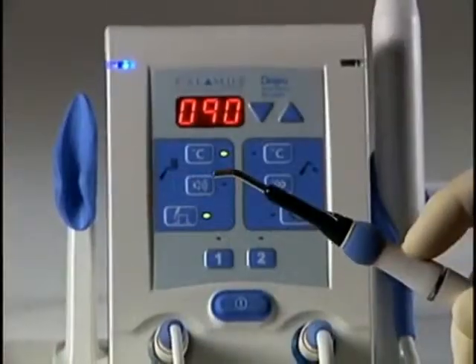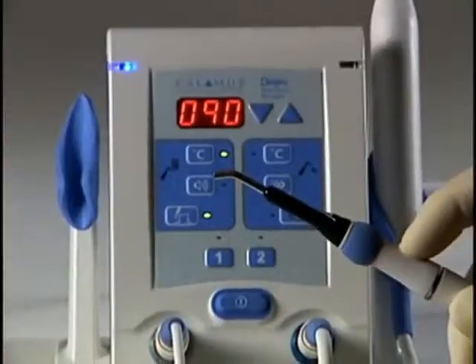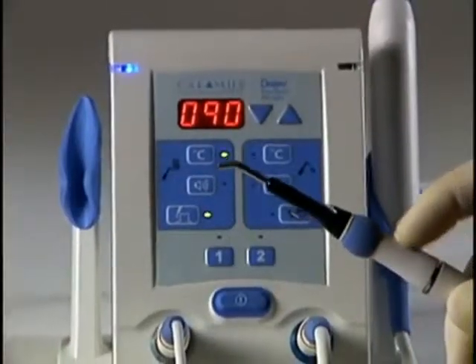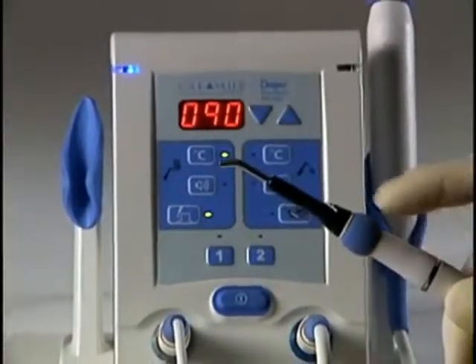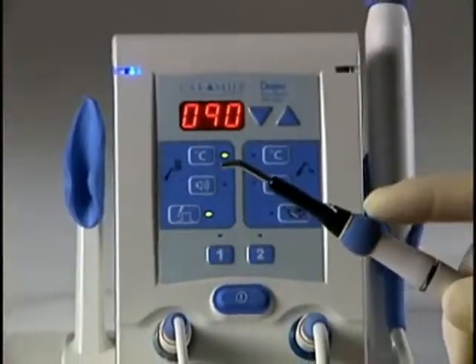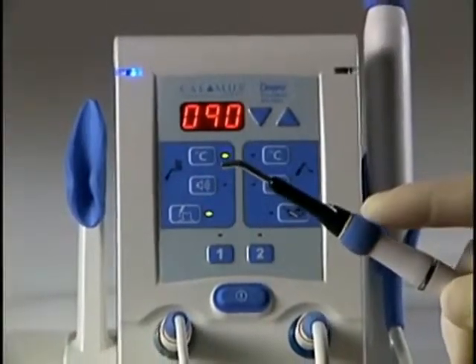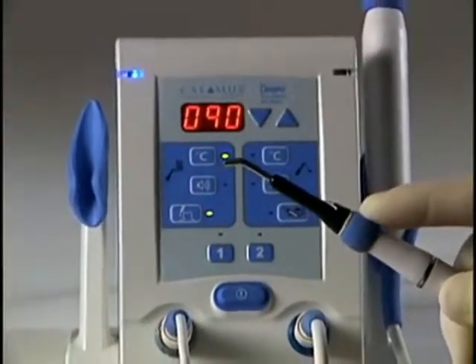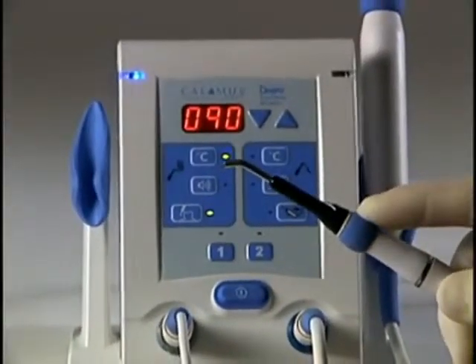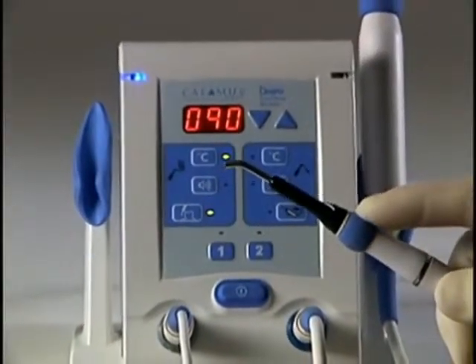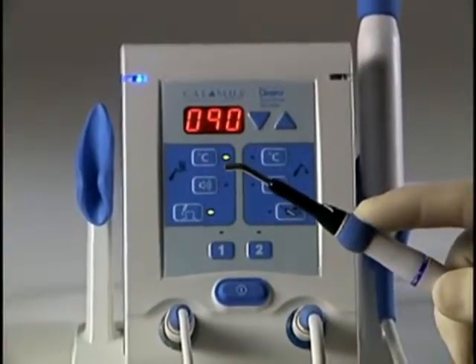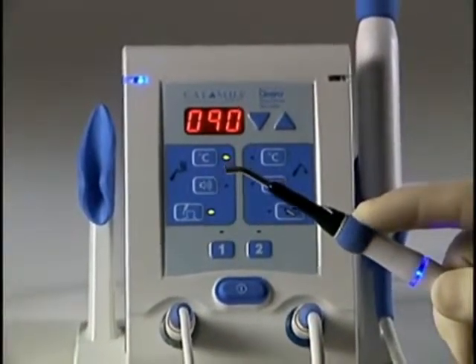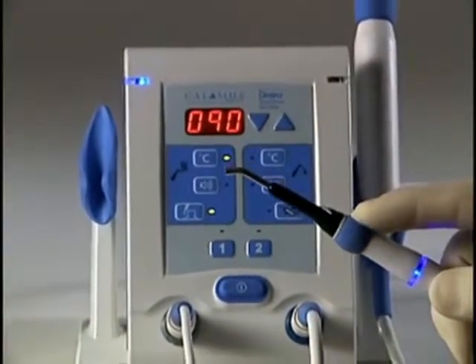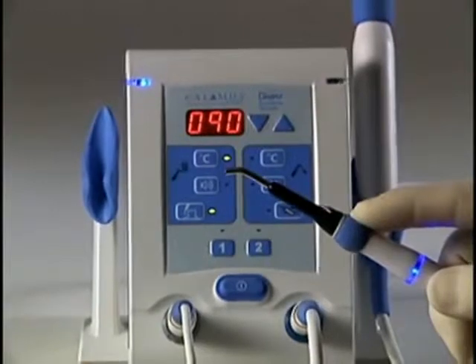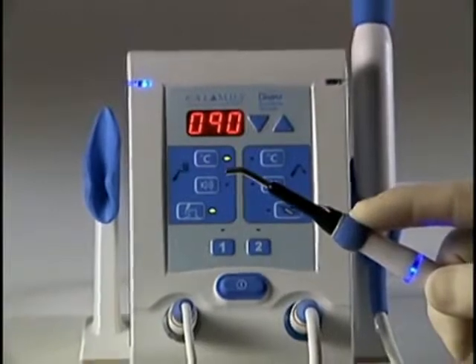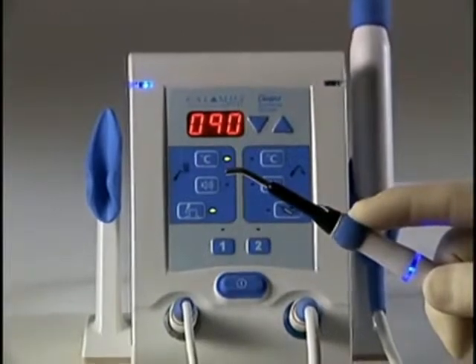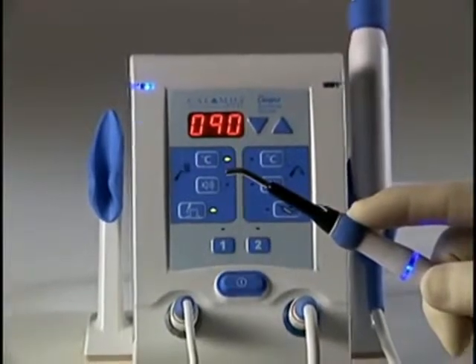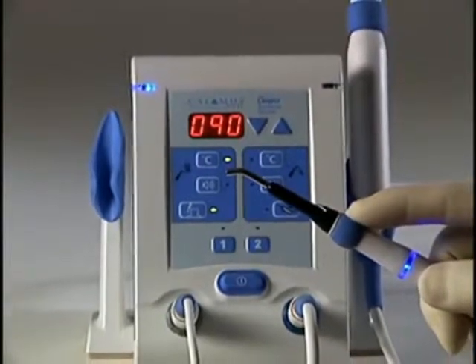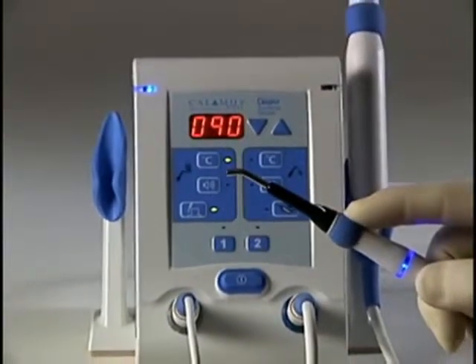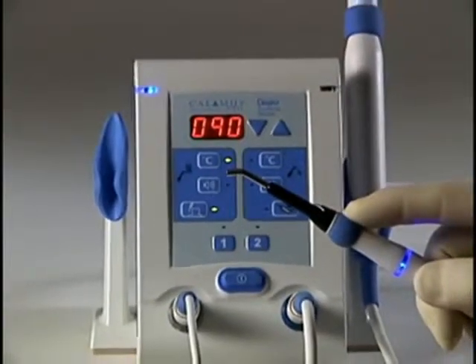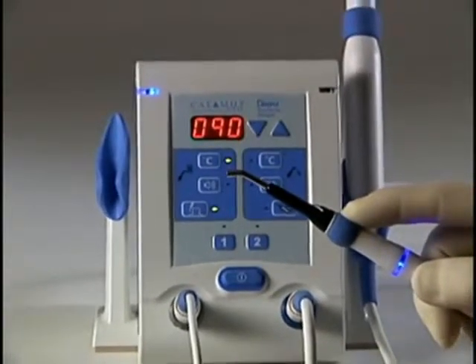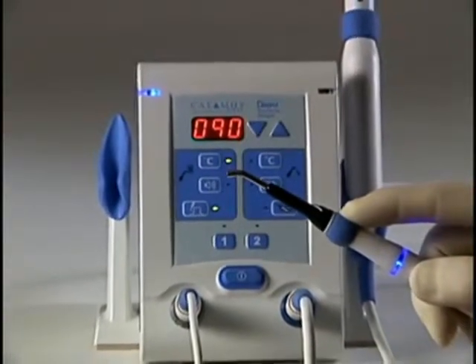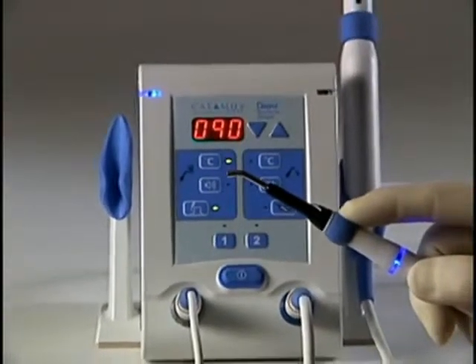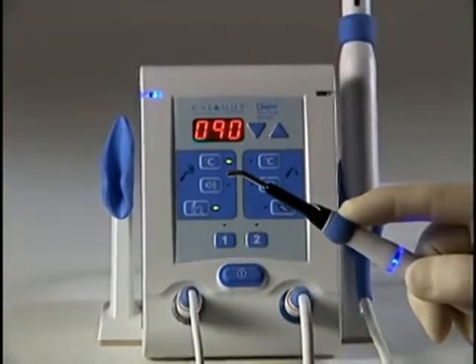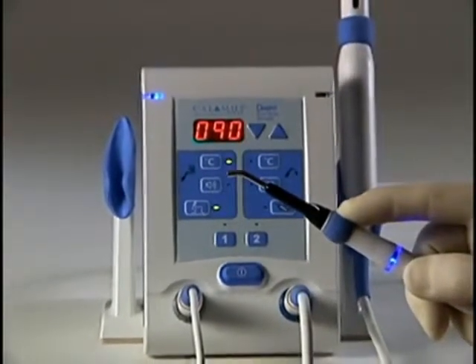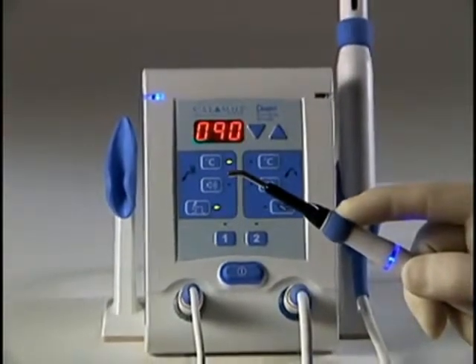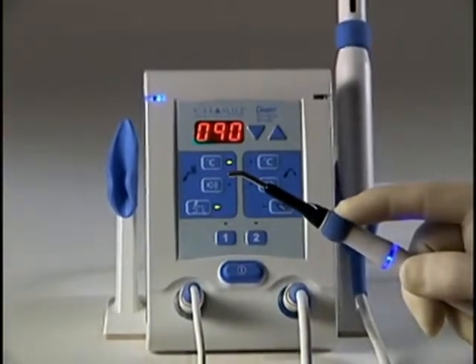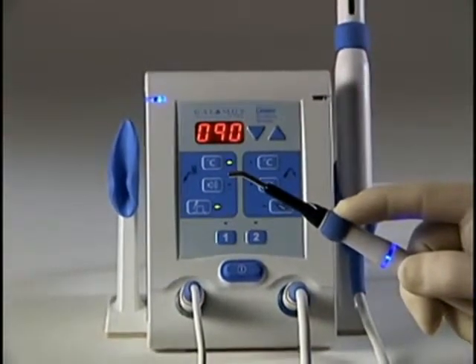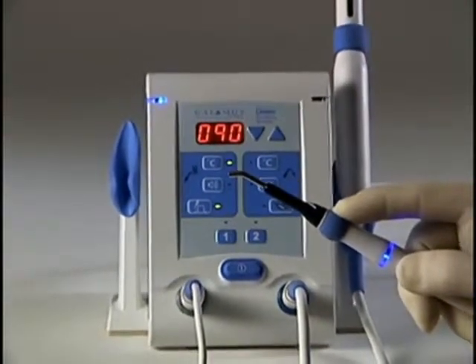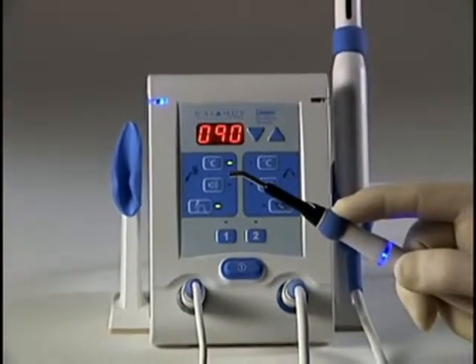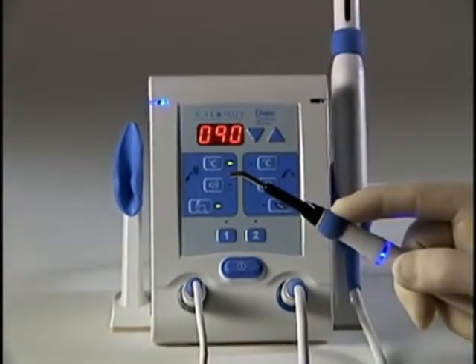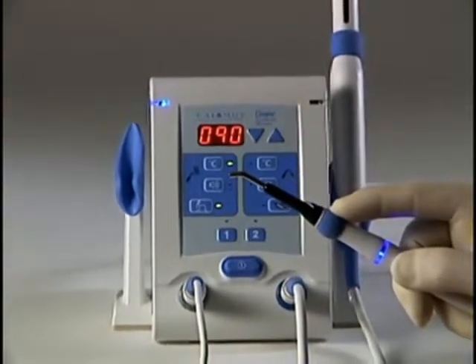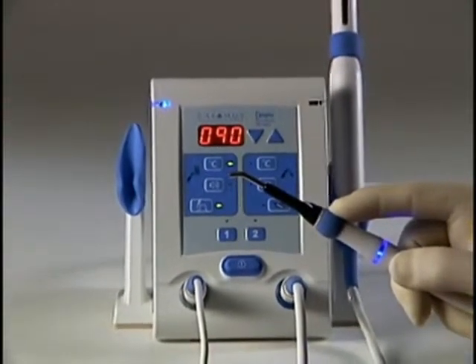The thermal response tip will heat for 1 minute while the 360 degree activation cuff is depressed.